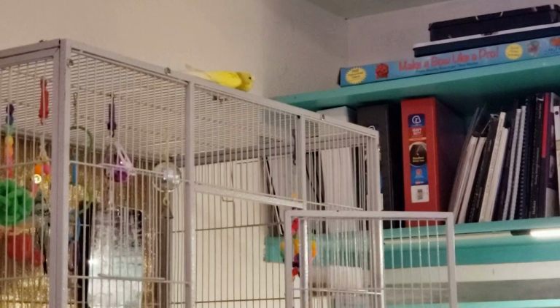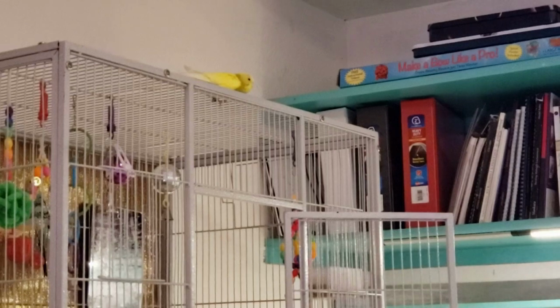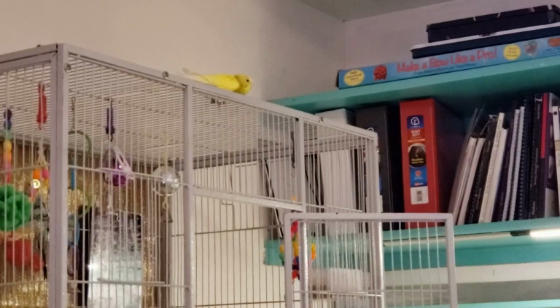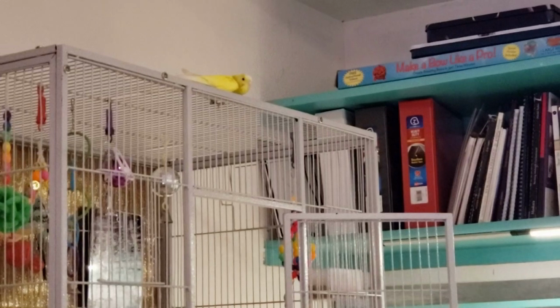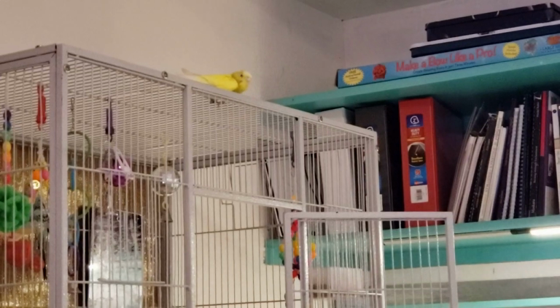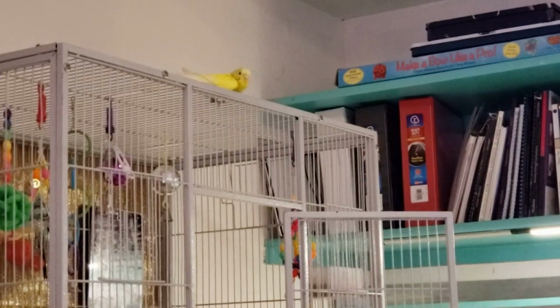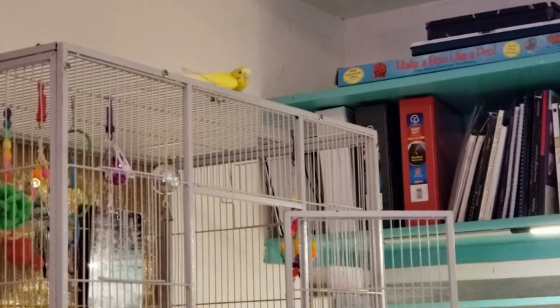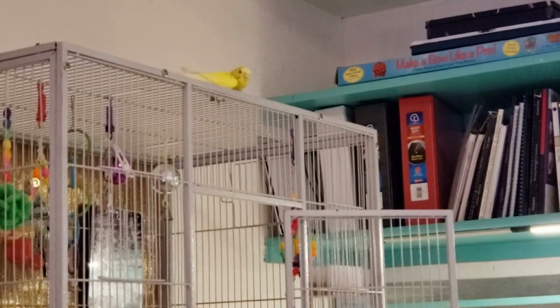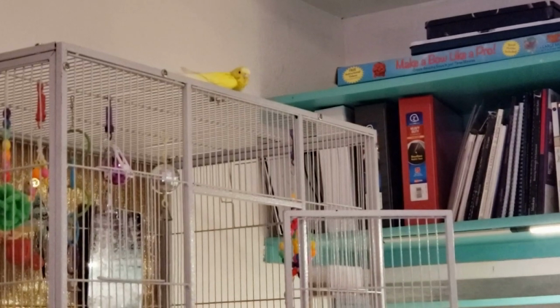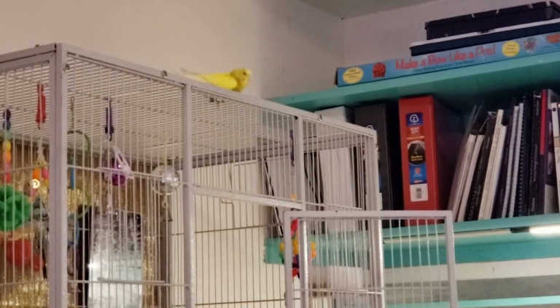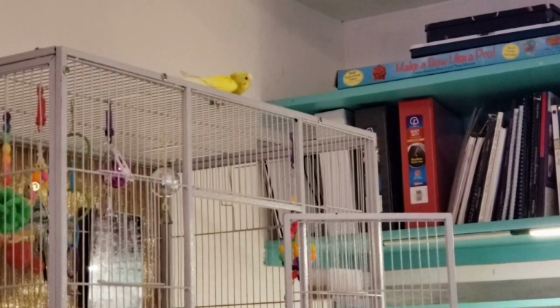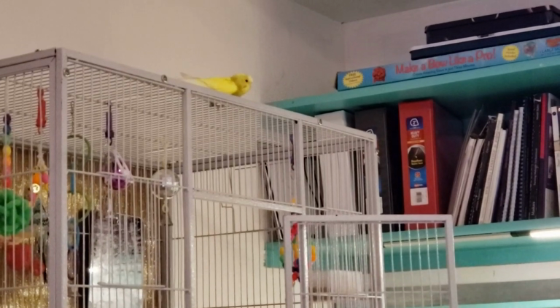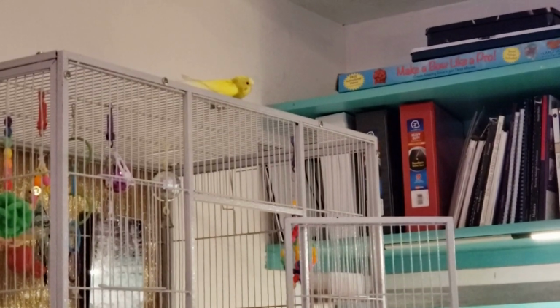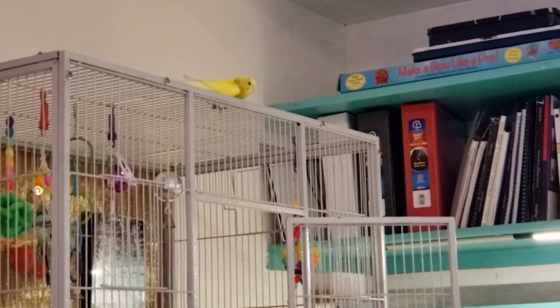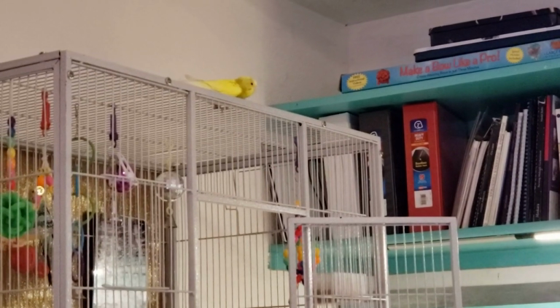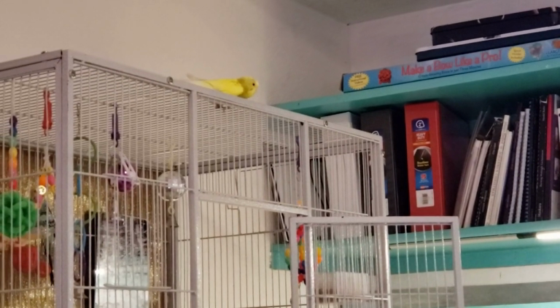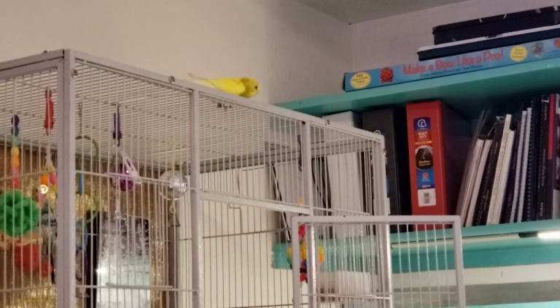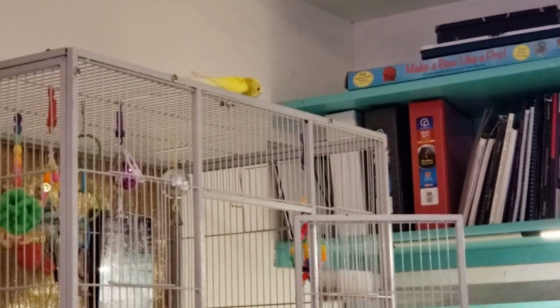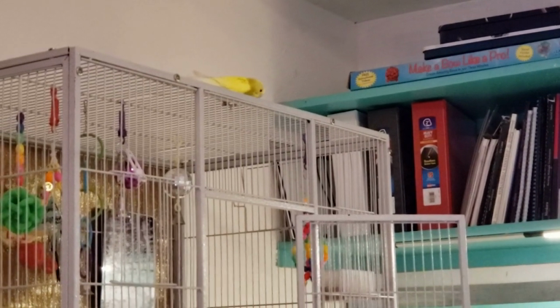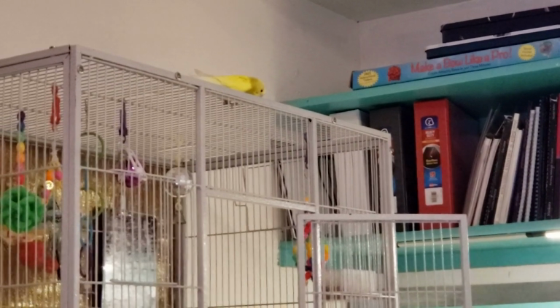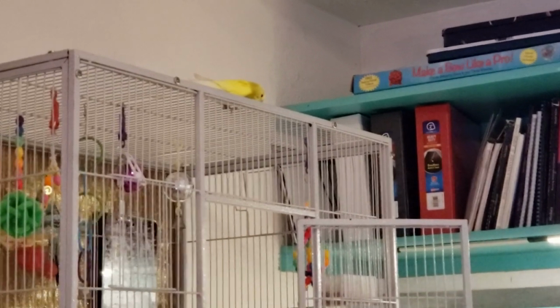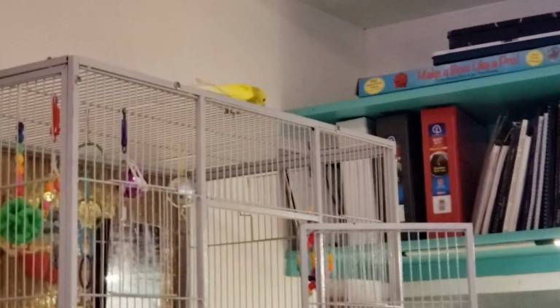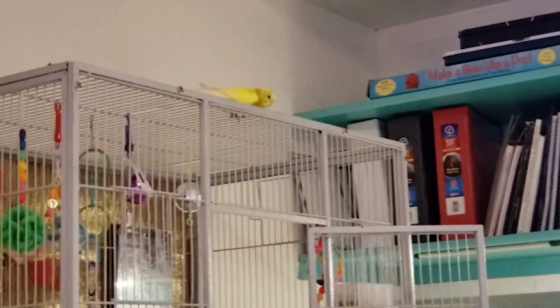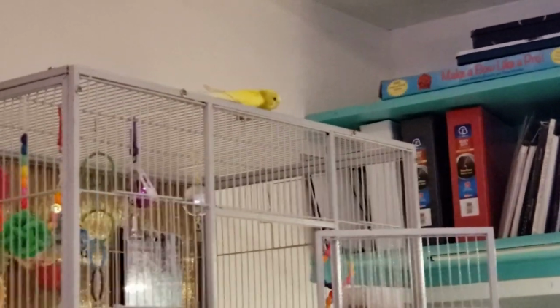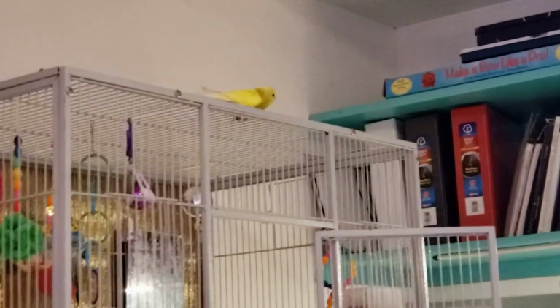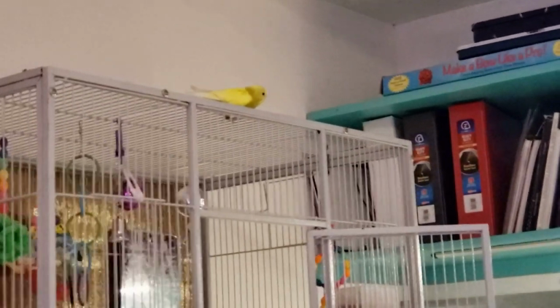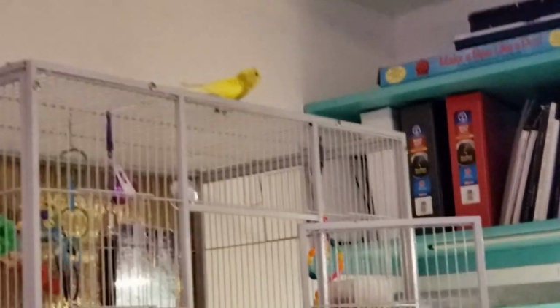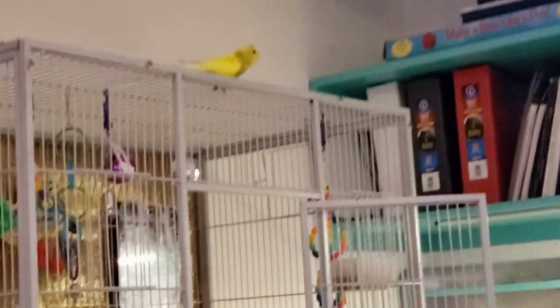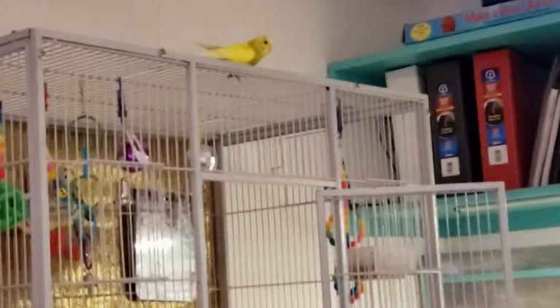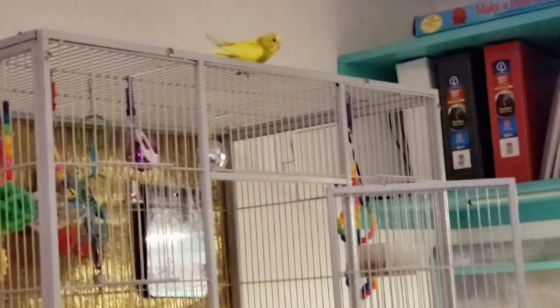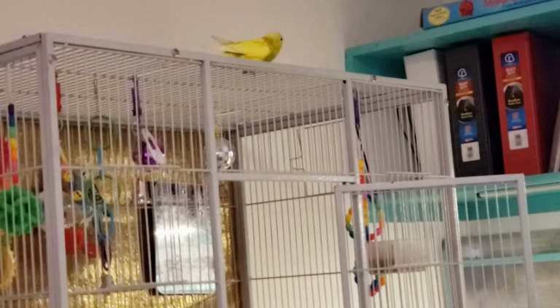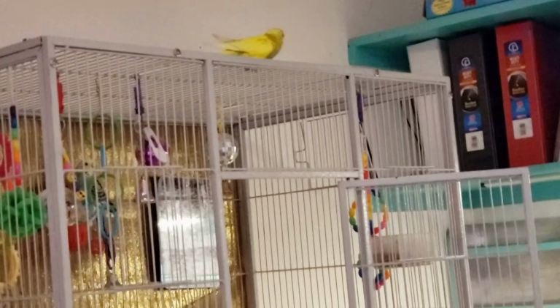Hey guys, welcome back. Happy Monday. We're going to do a tour of my art studio today.